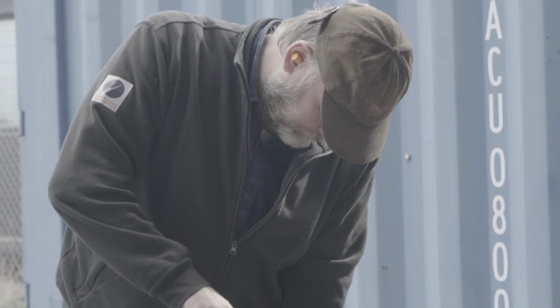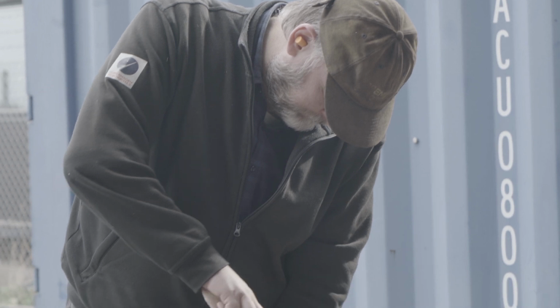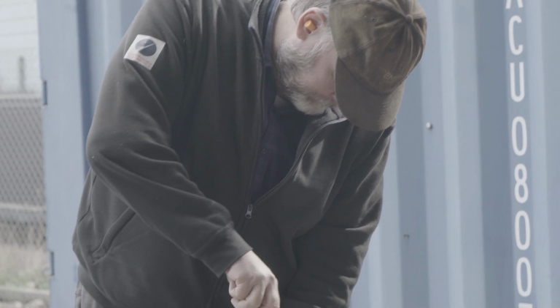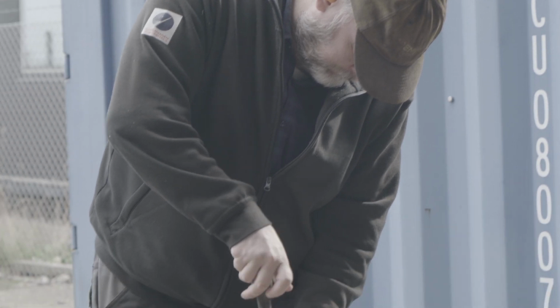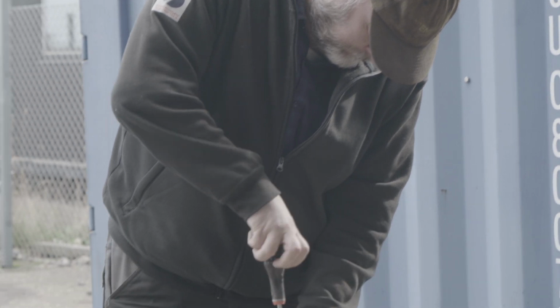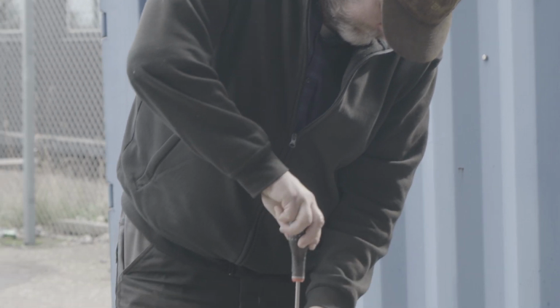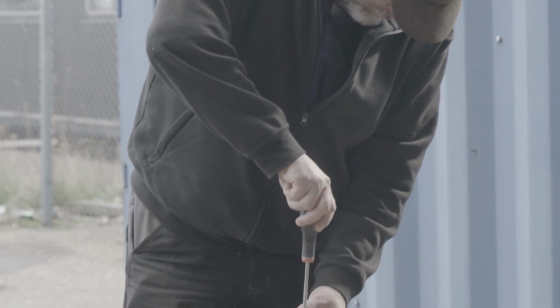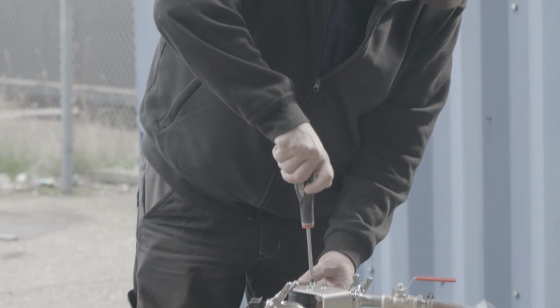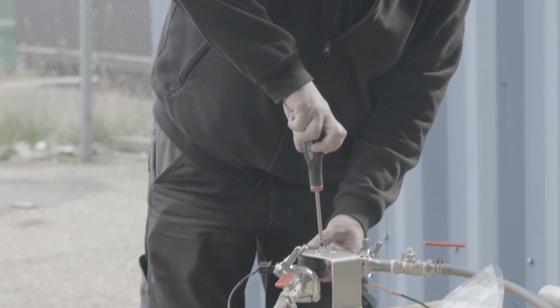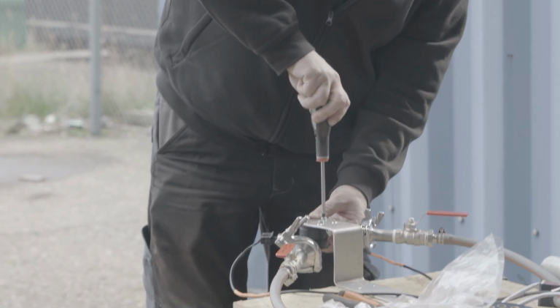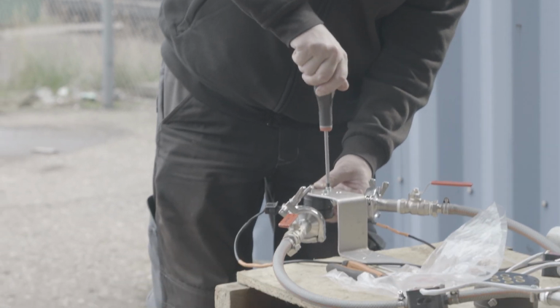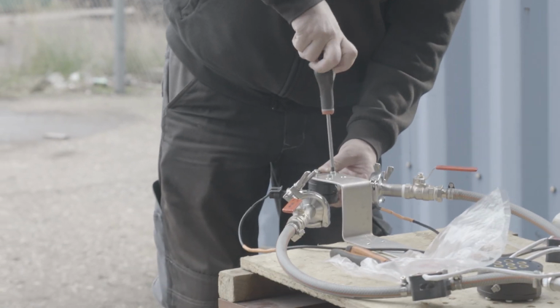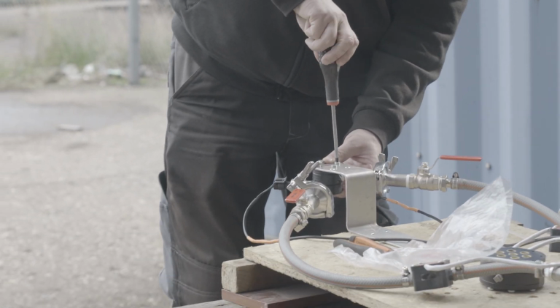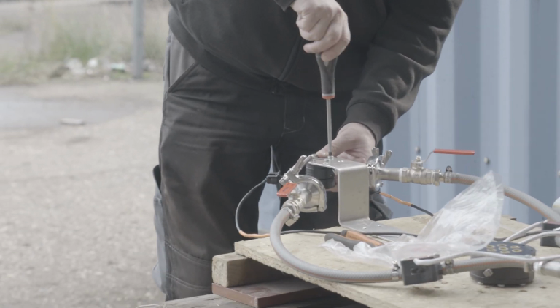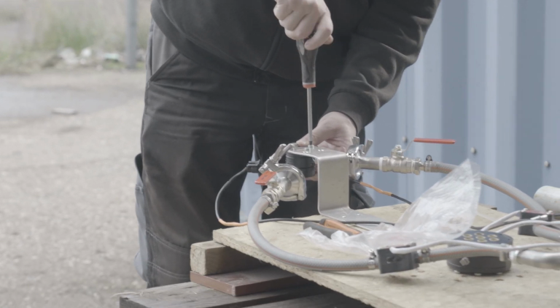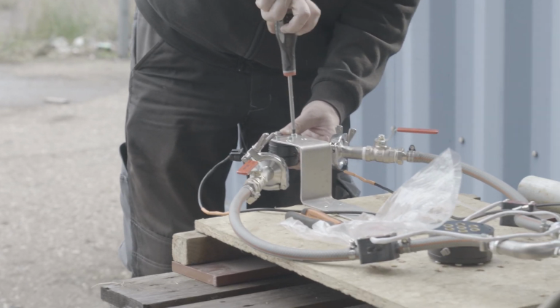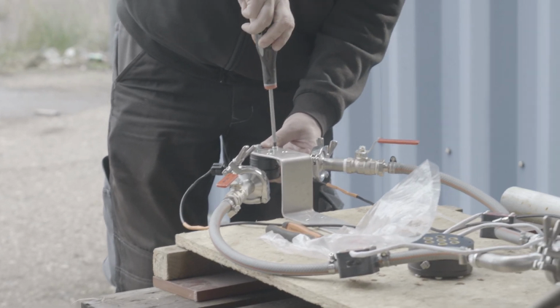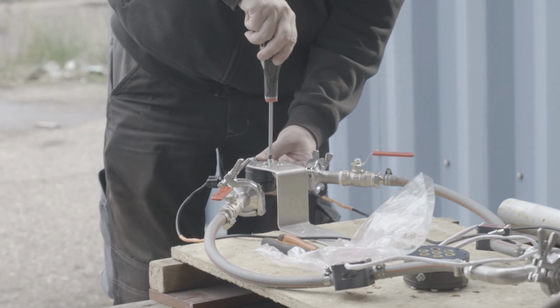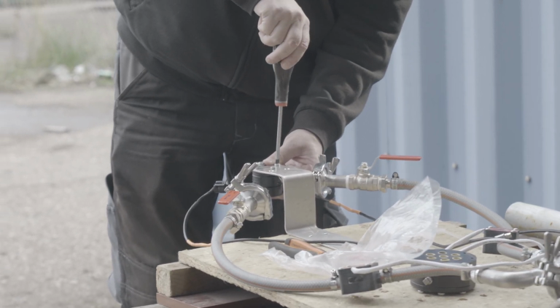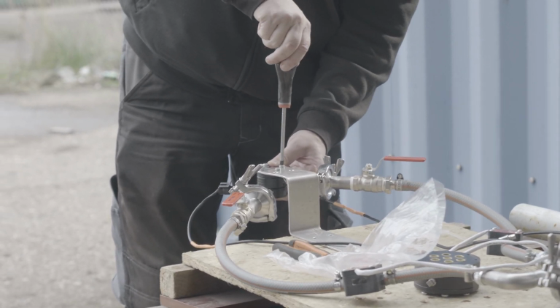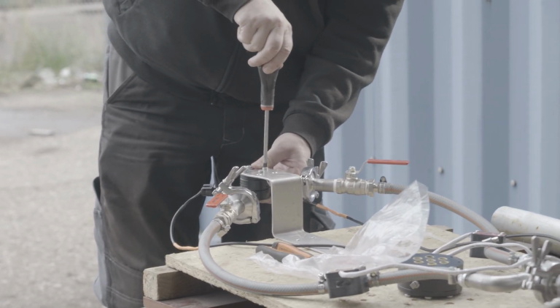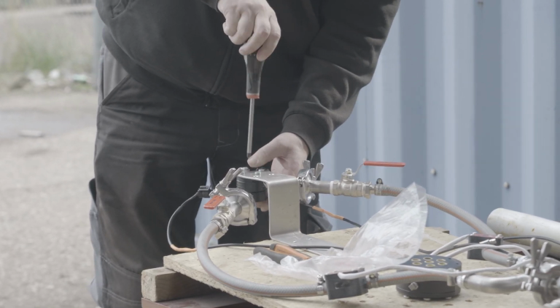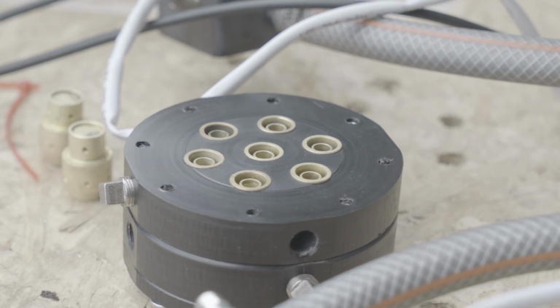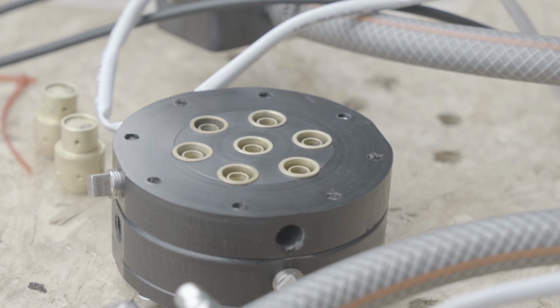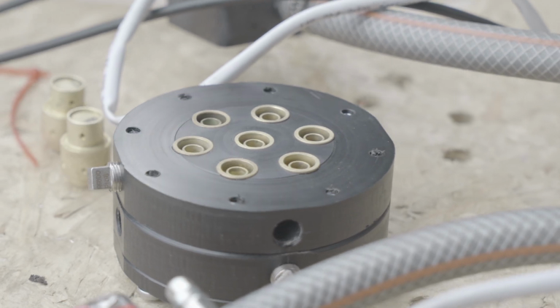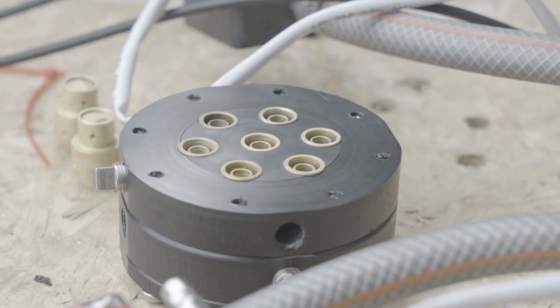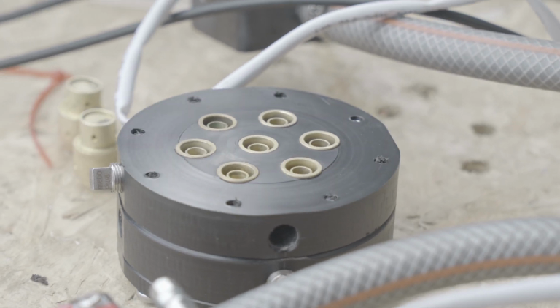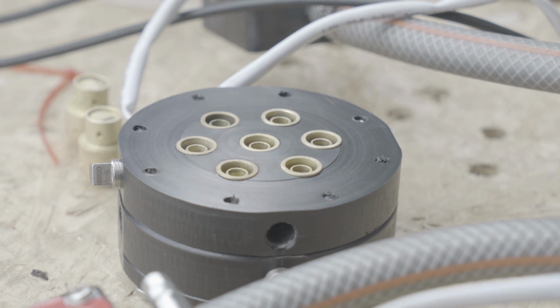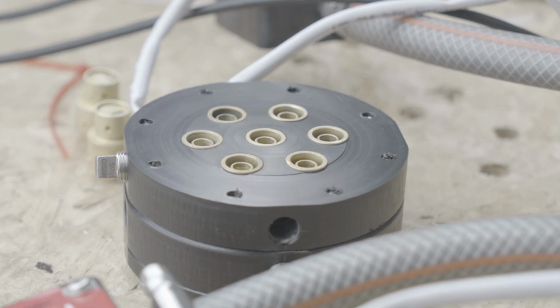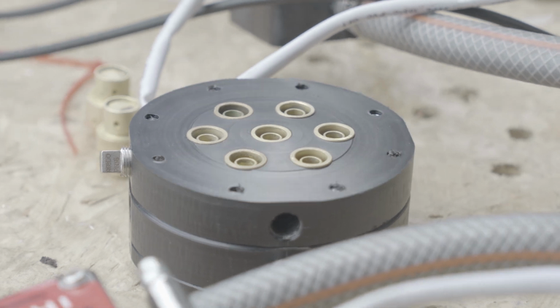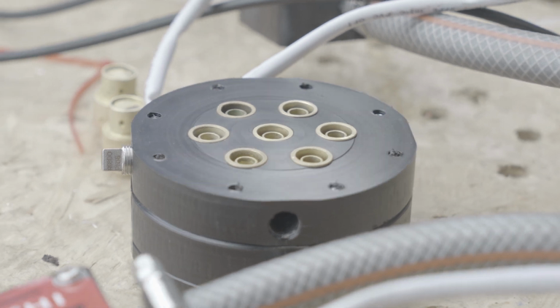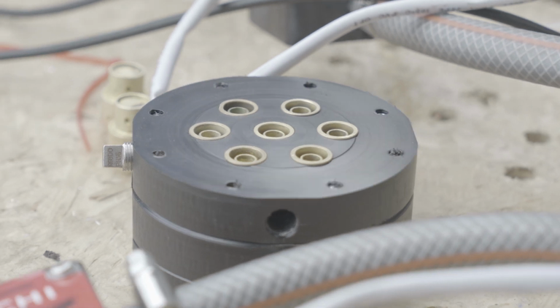As you probably already guessed, we tested a few swirlers with increased mass flow which we soldered last time.